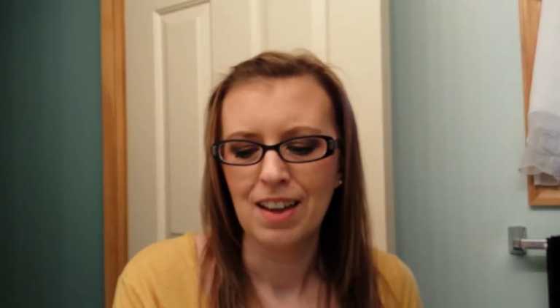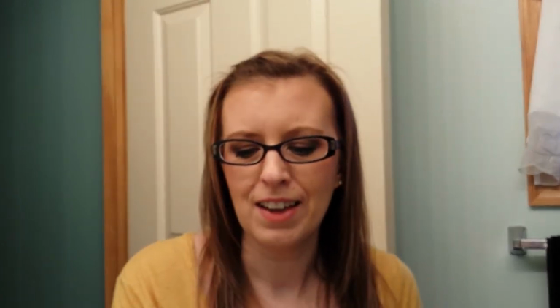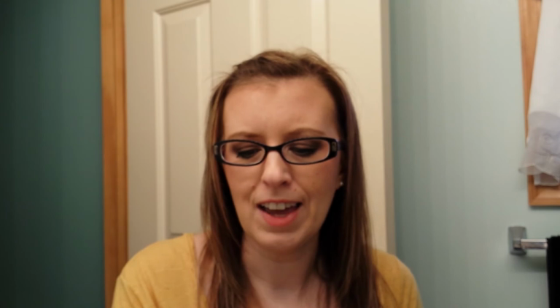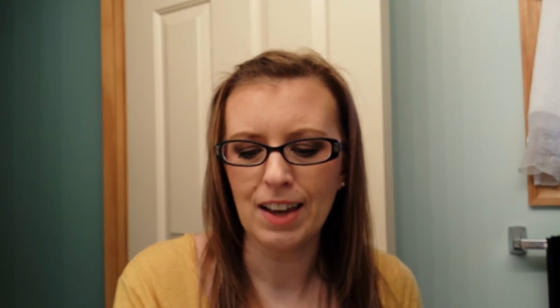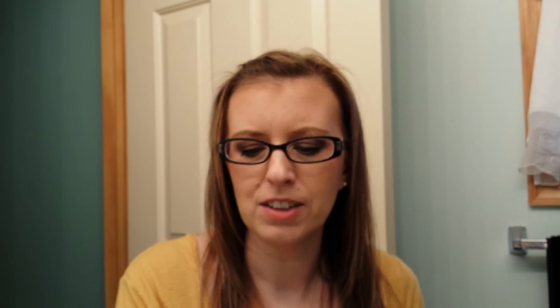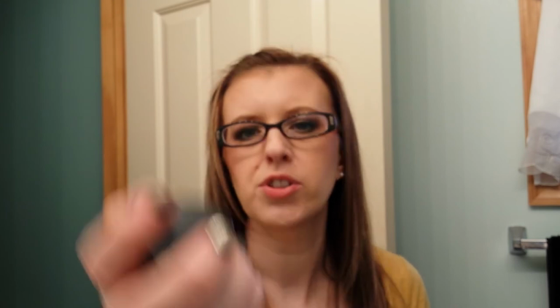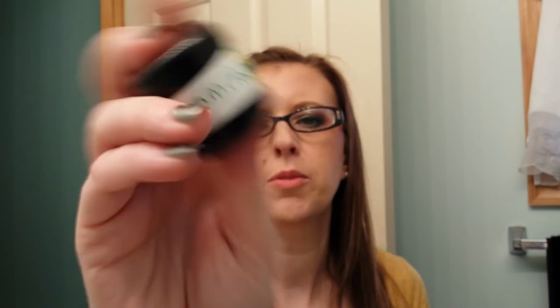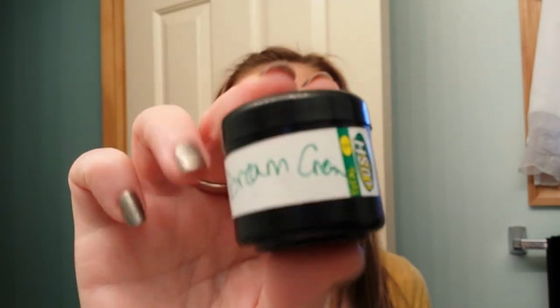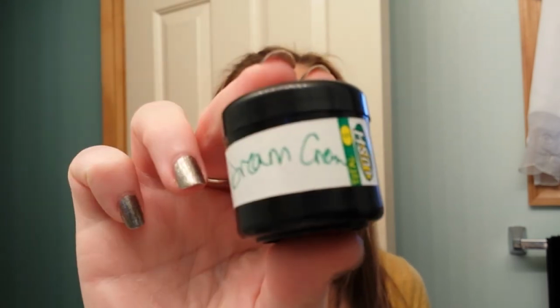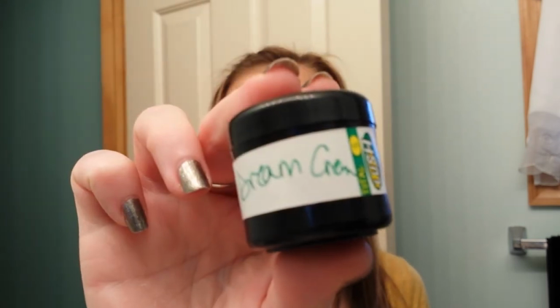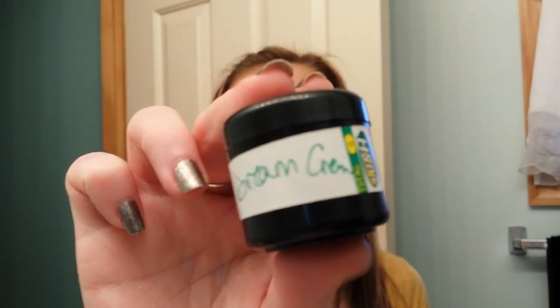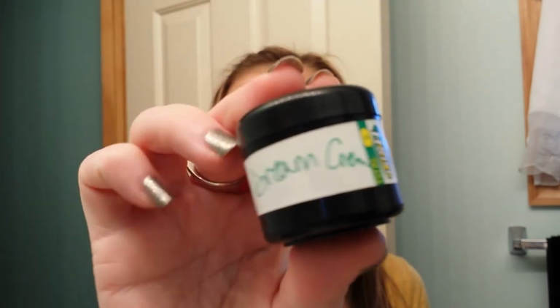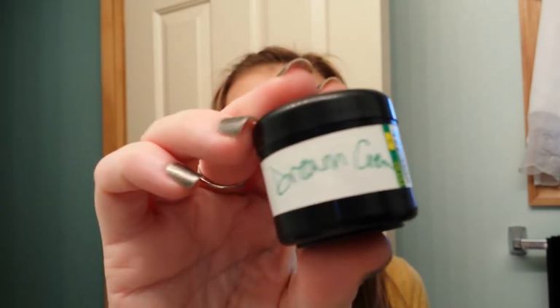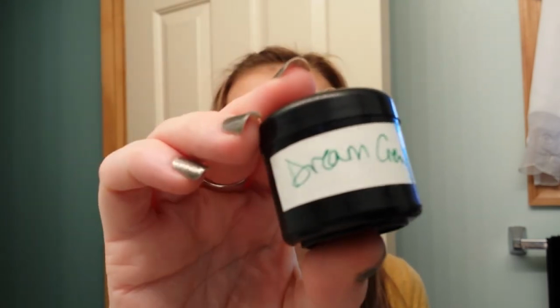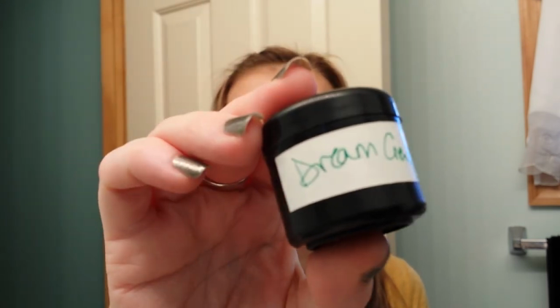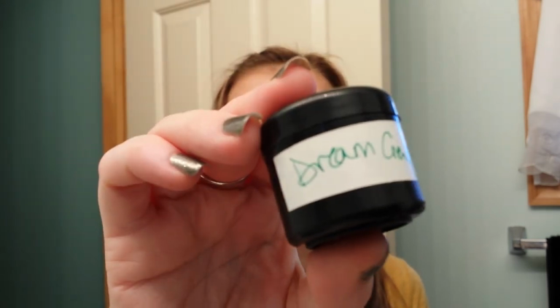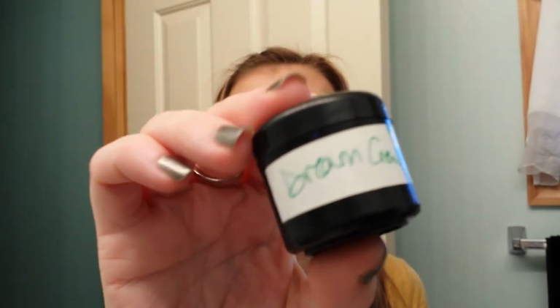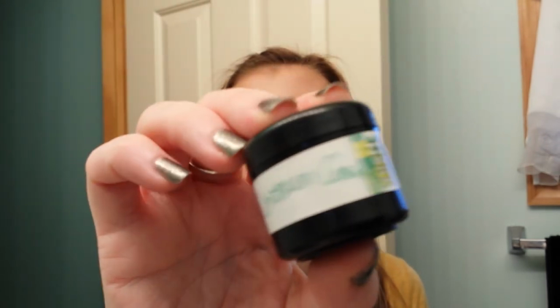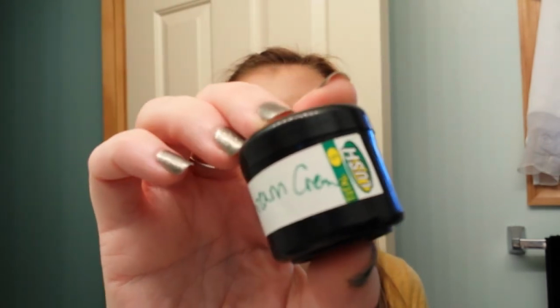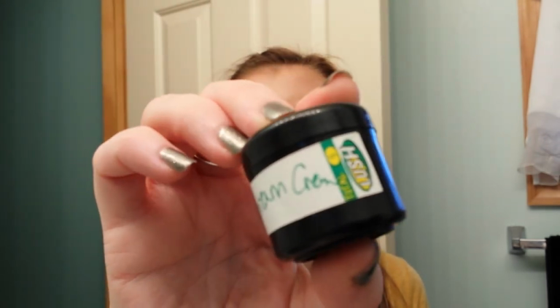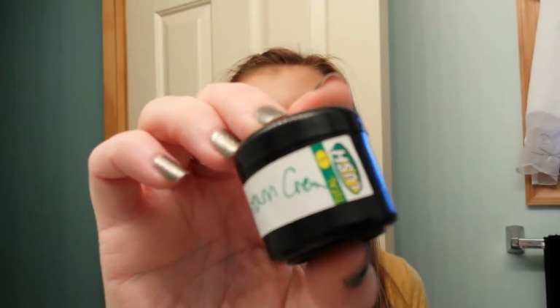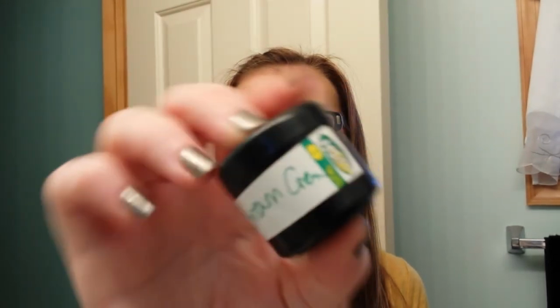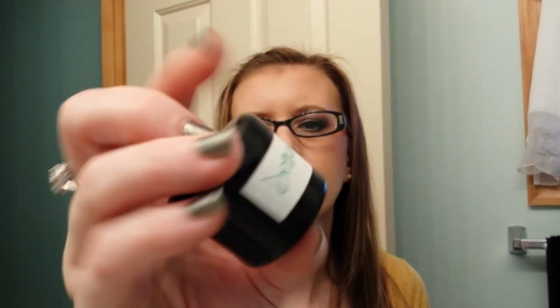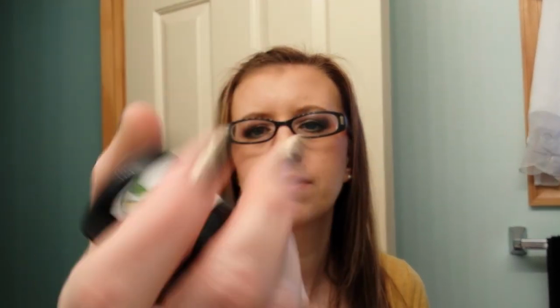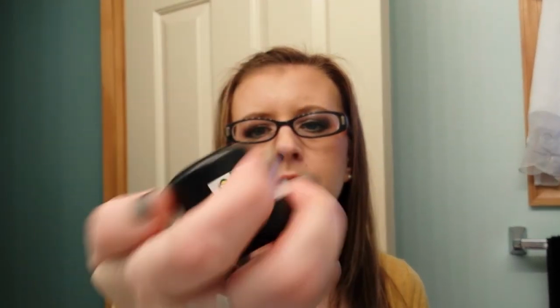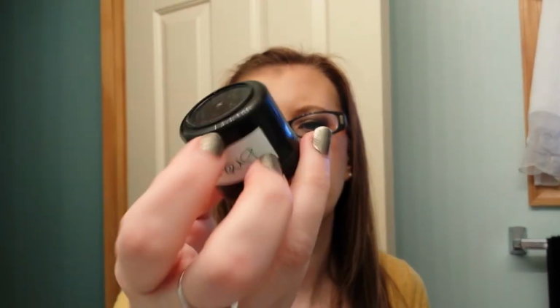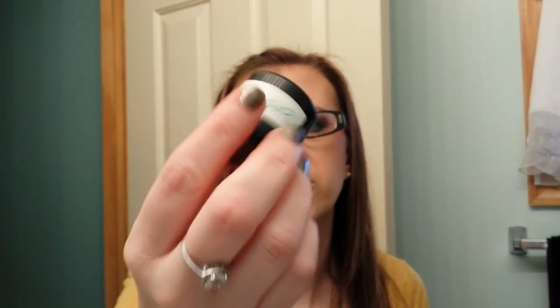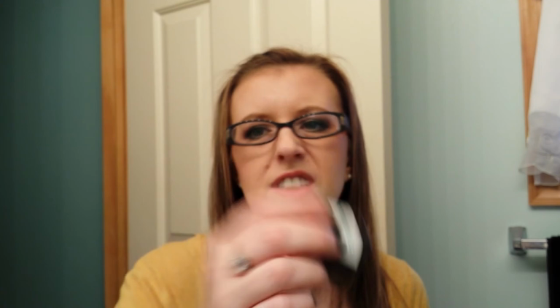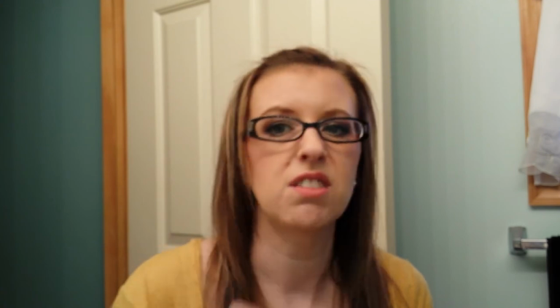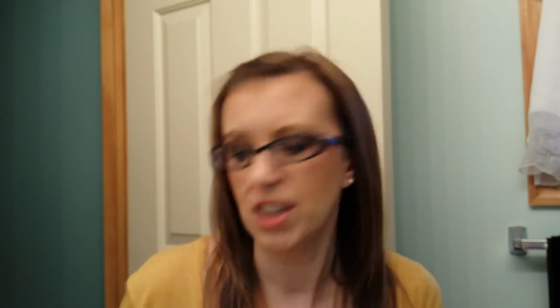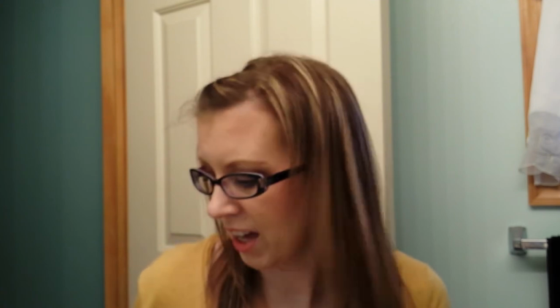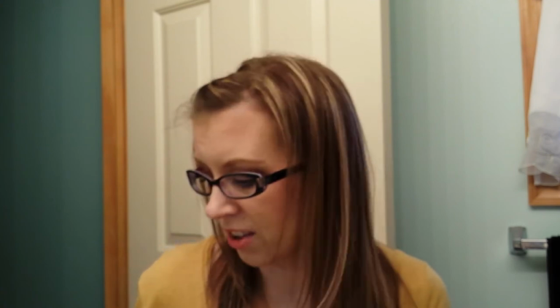I had a Lush Dream Cream sample and I finished it. I don't like that either.